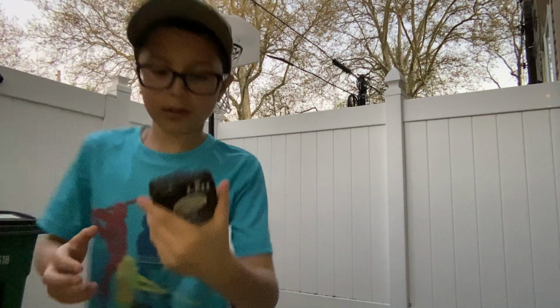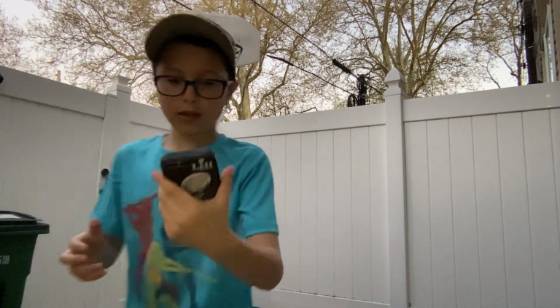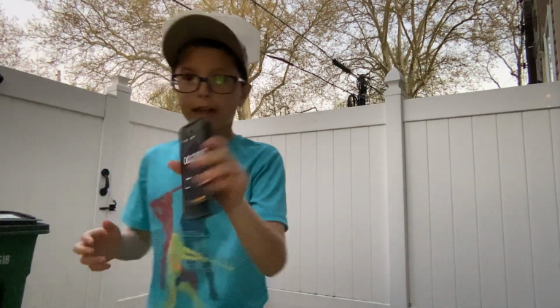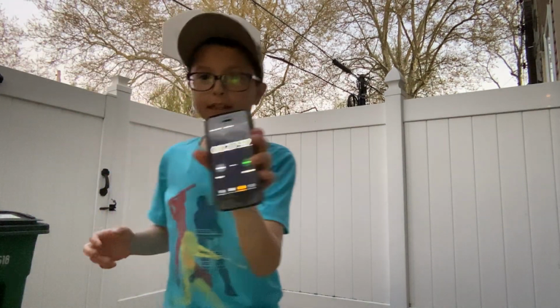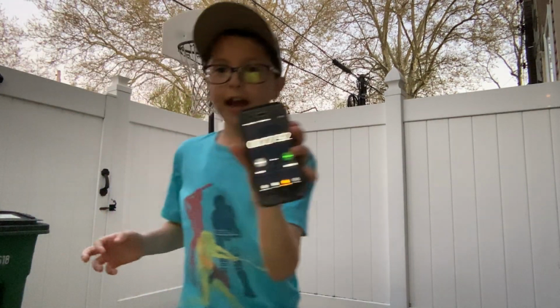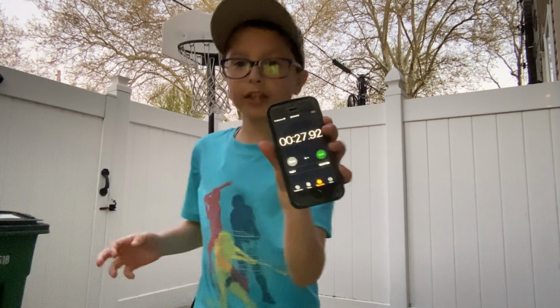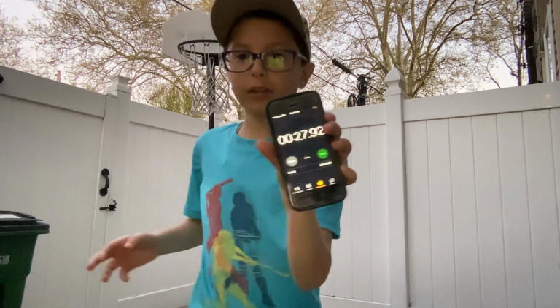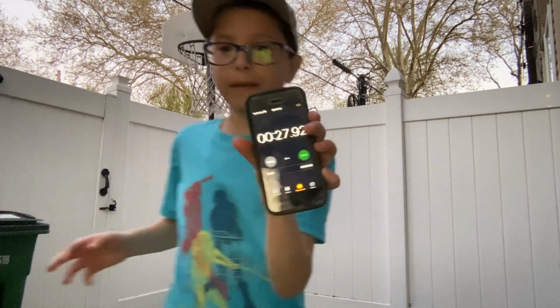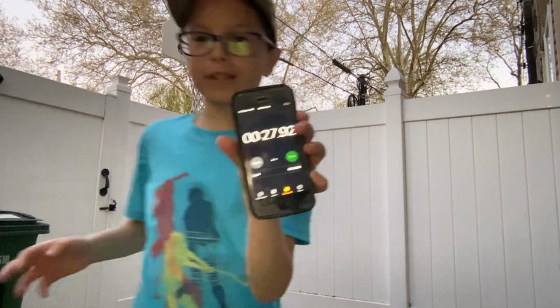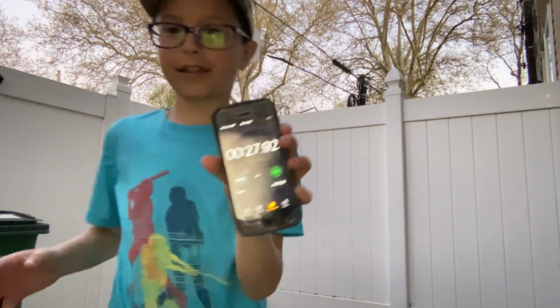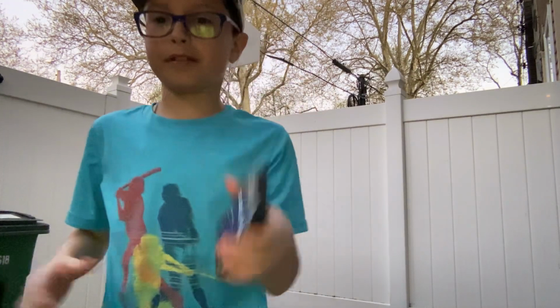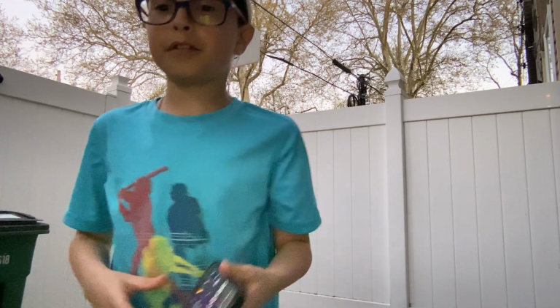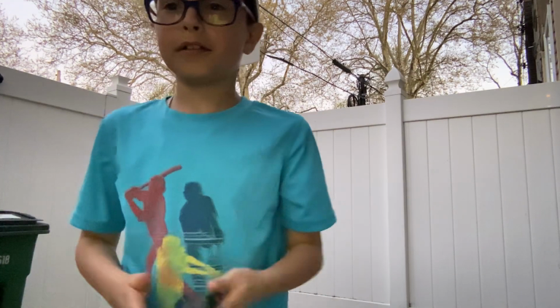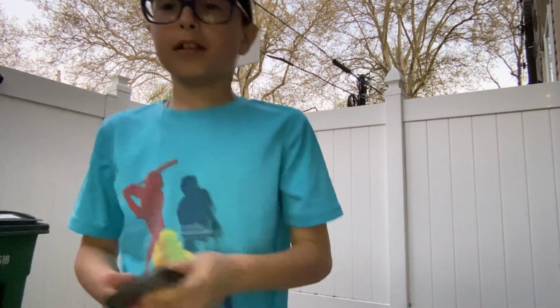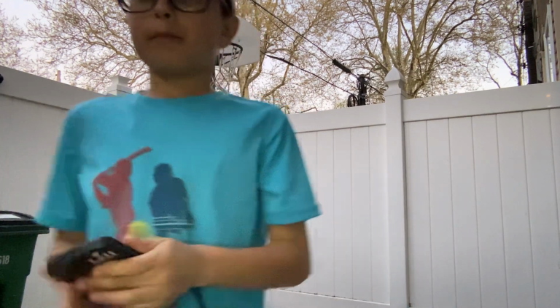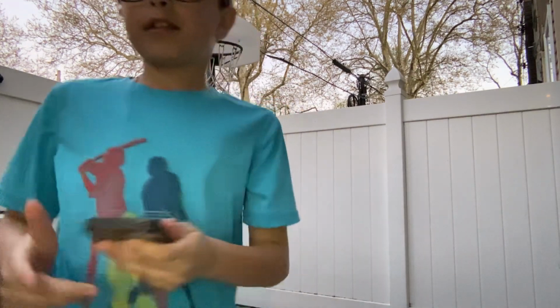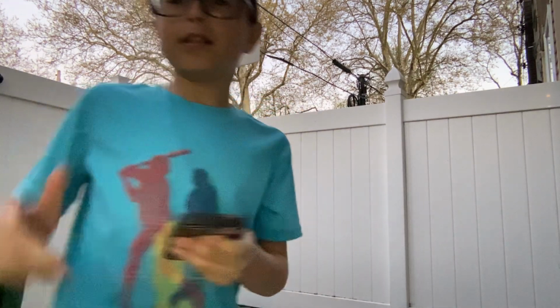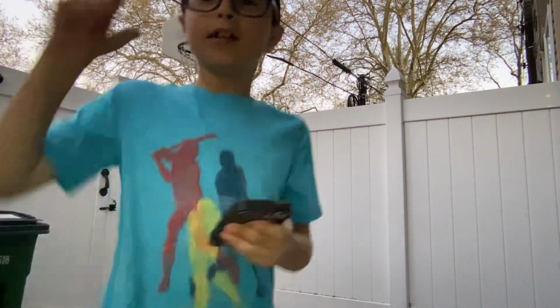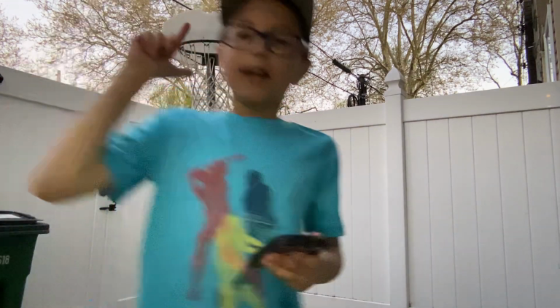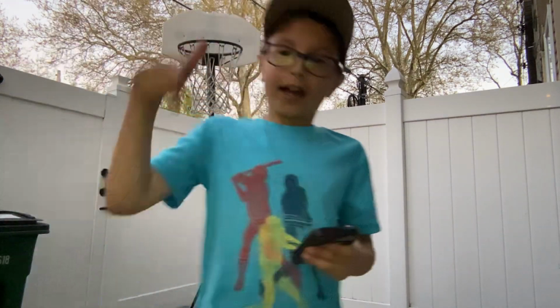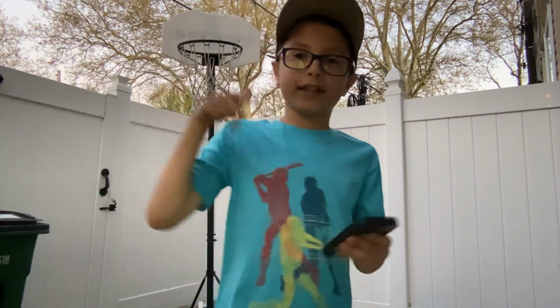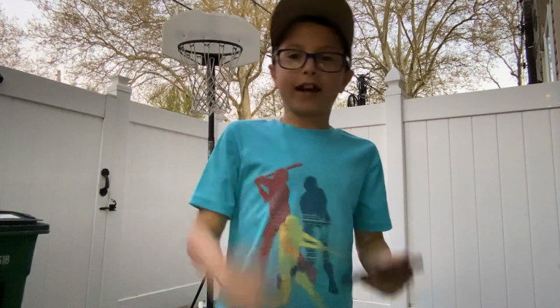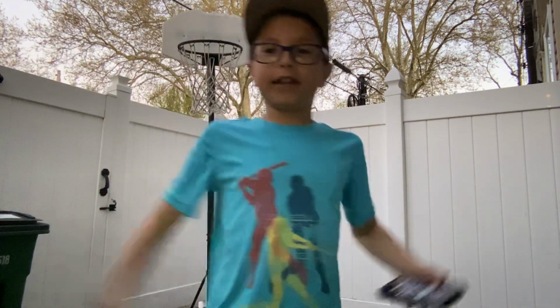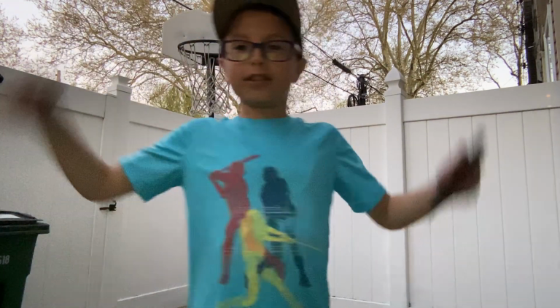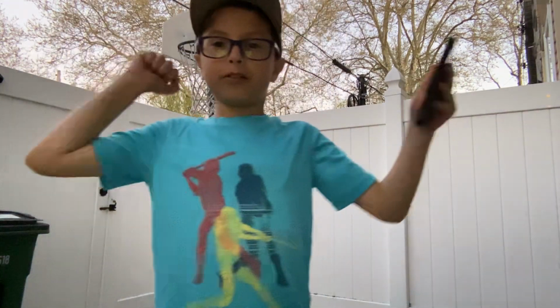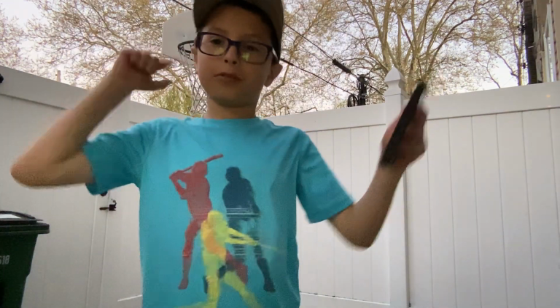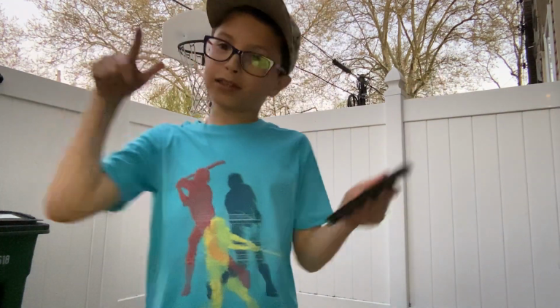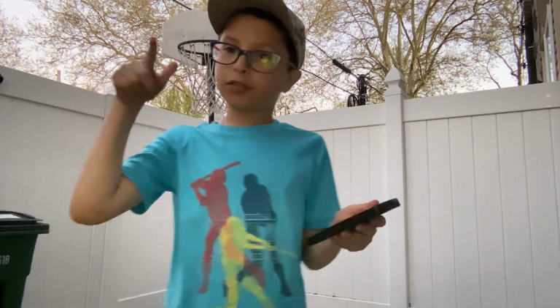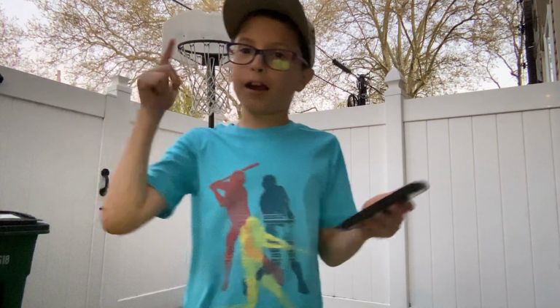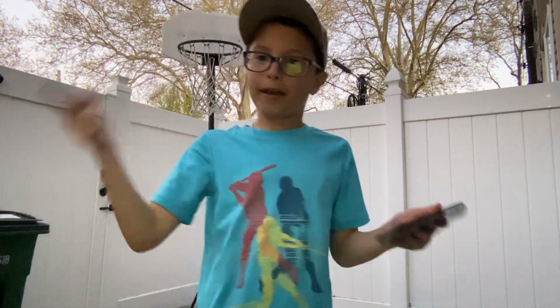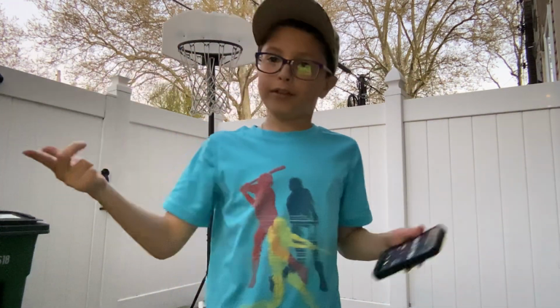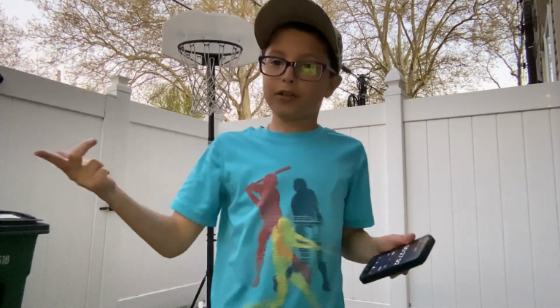I did it guys — 27 seconds! So you have to subscribe and like.